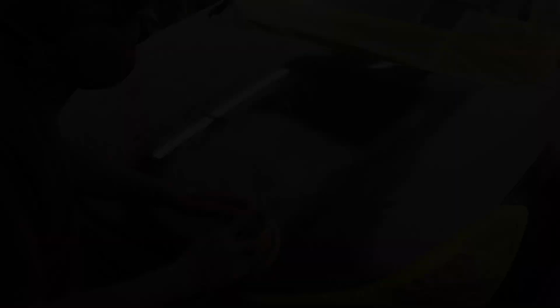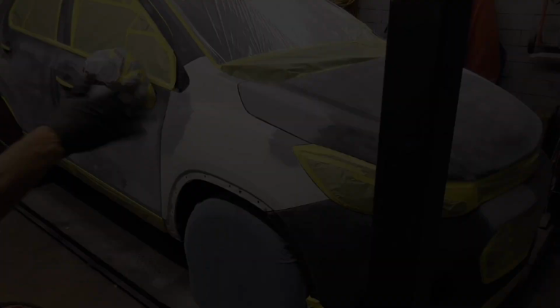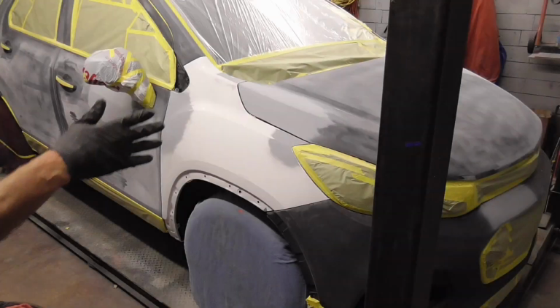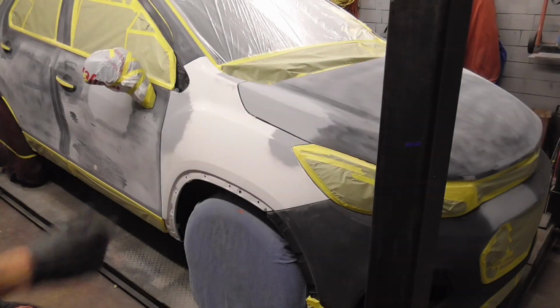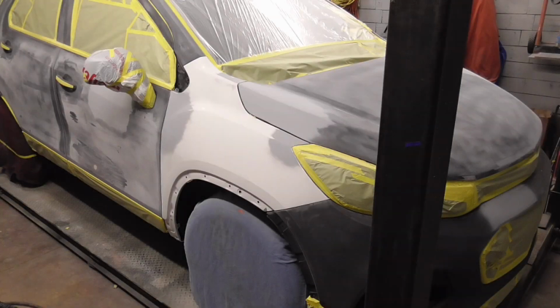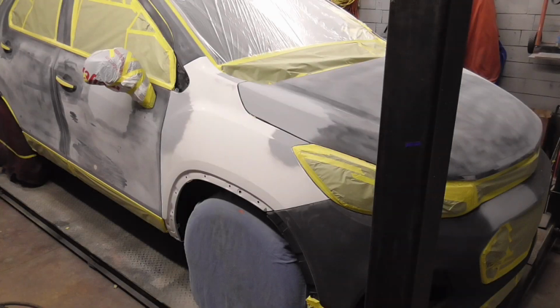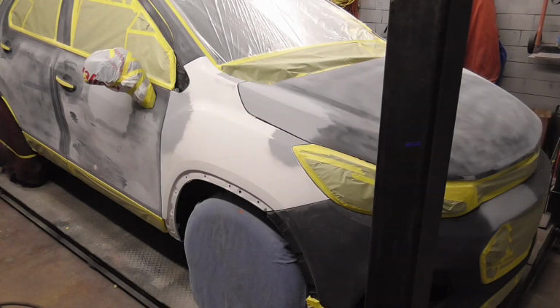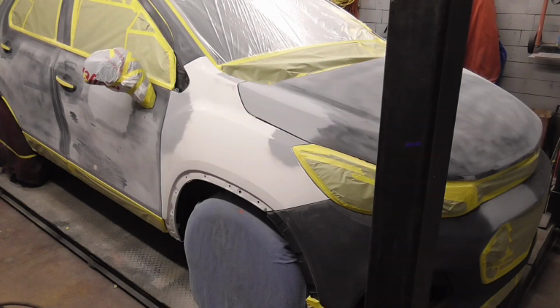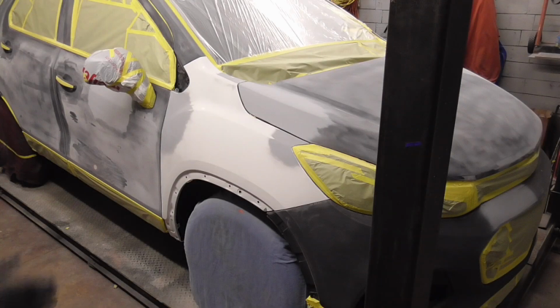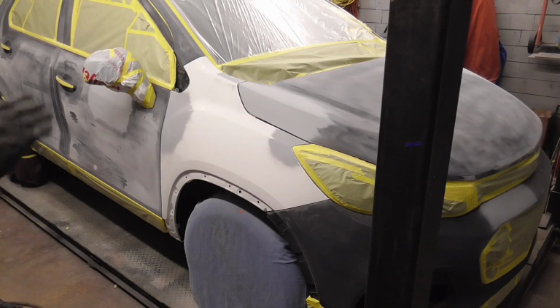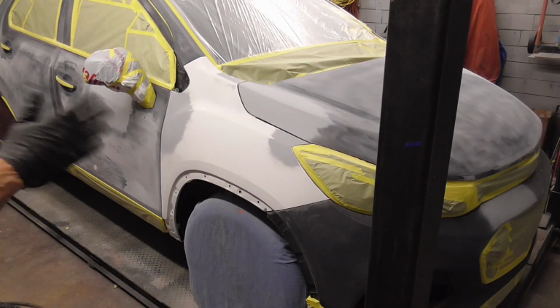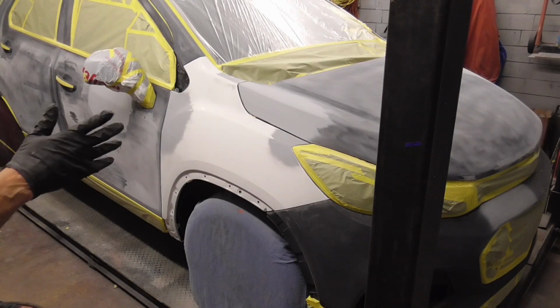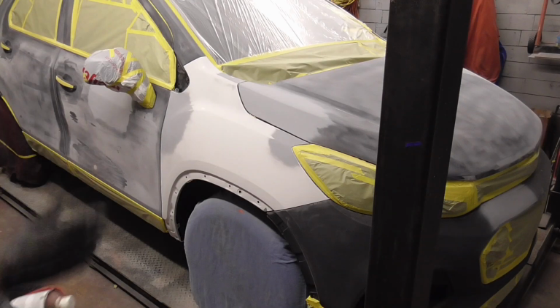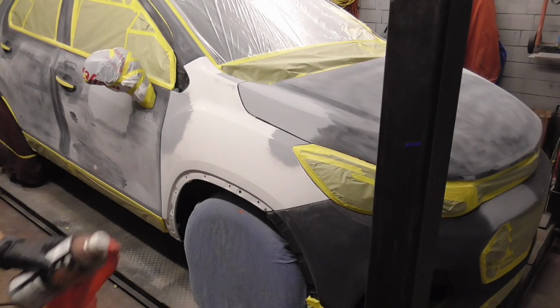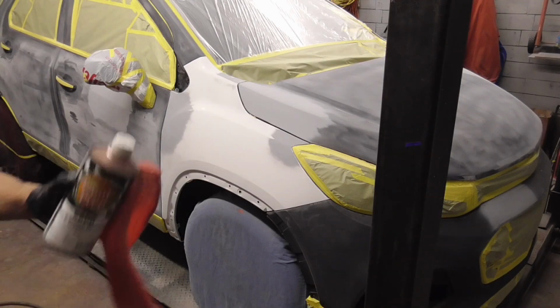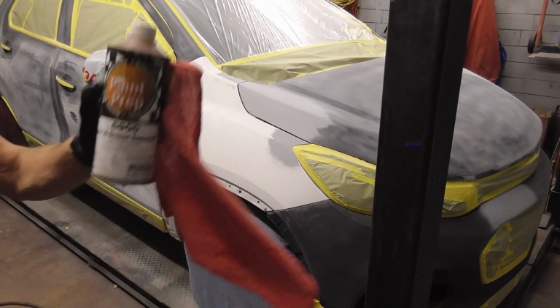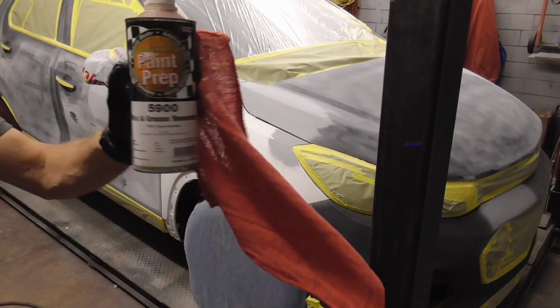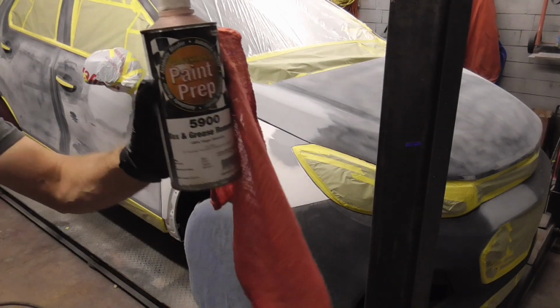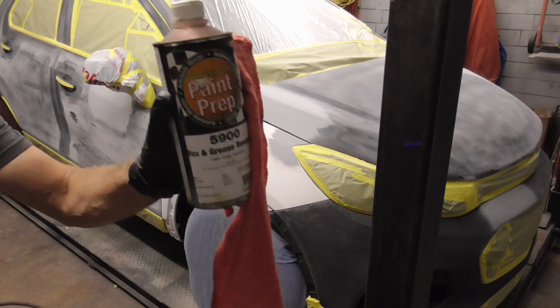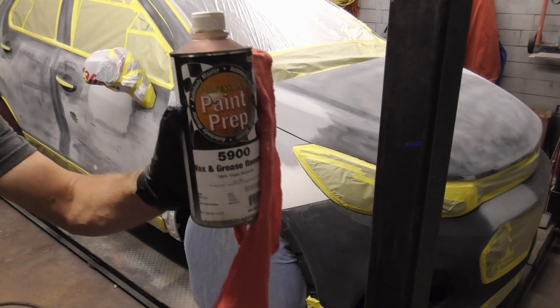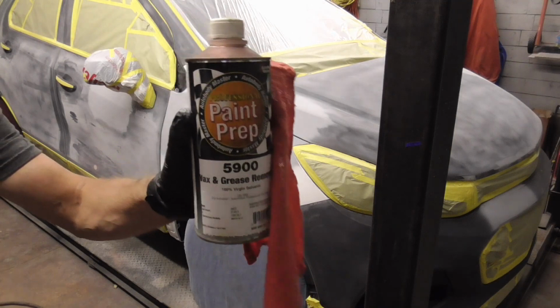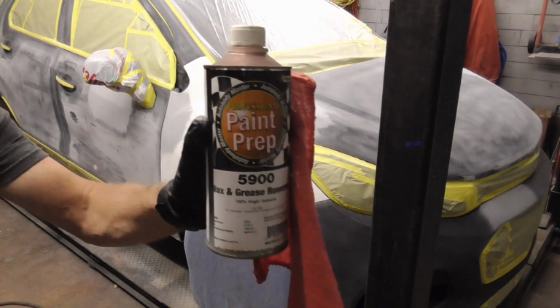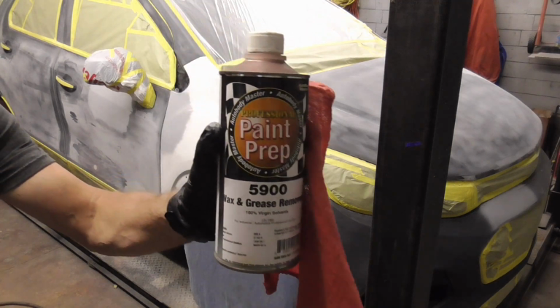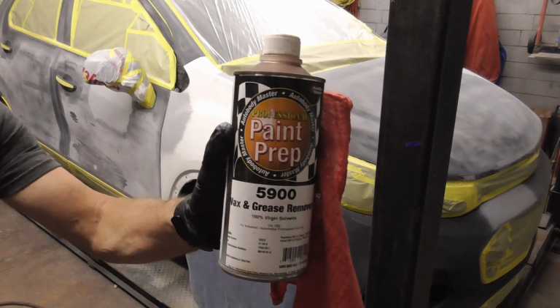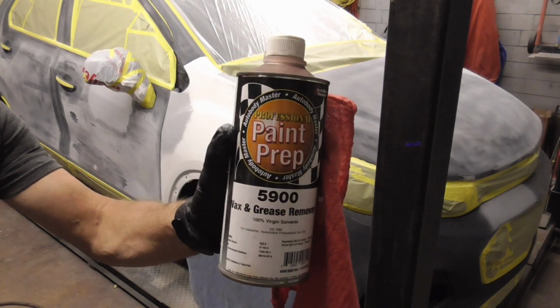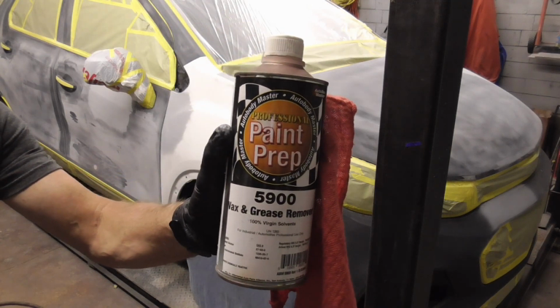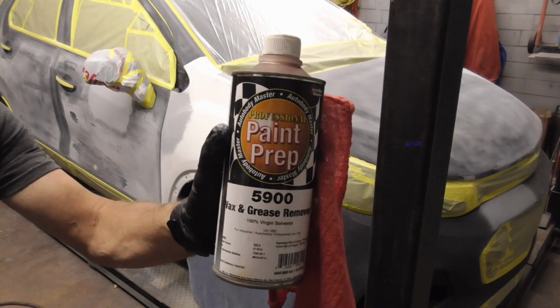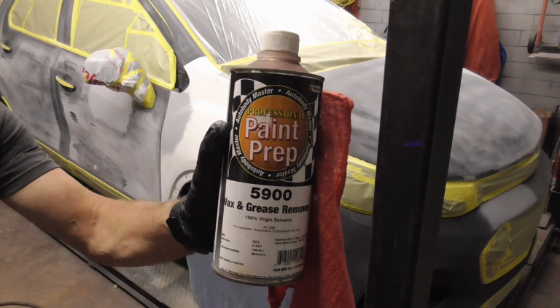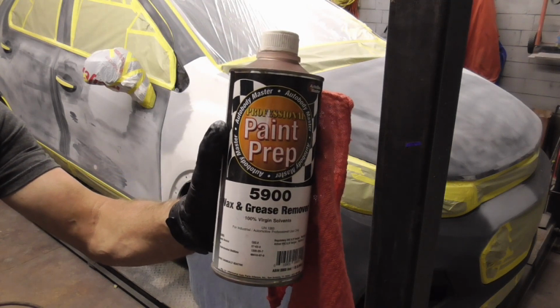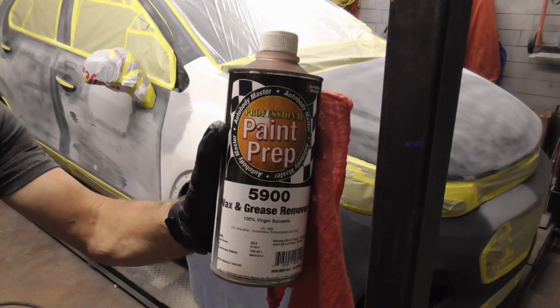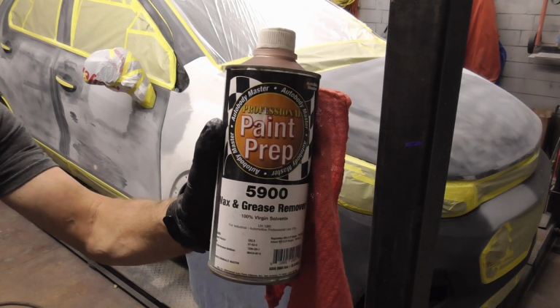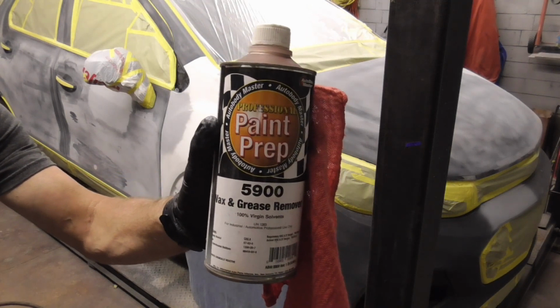After prepping for paint, we blew the dust off and we'll wipe it down with some wax and grease remover.